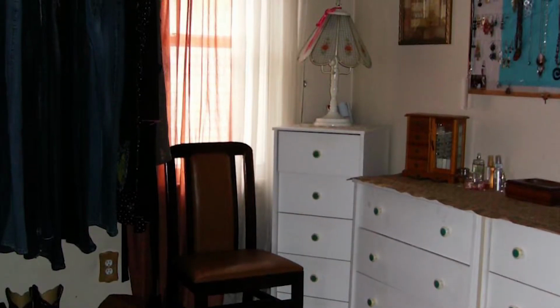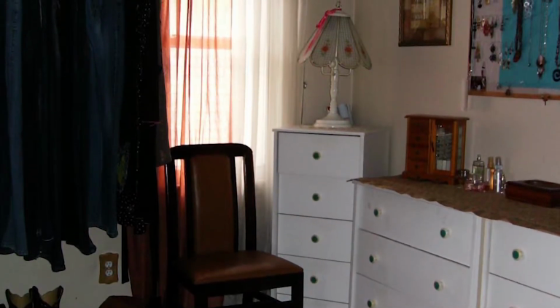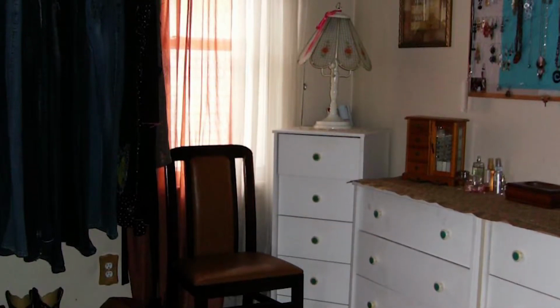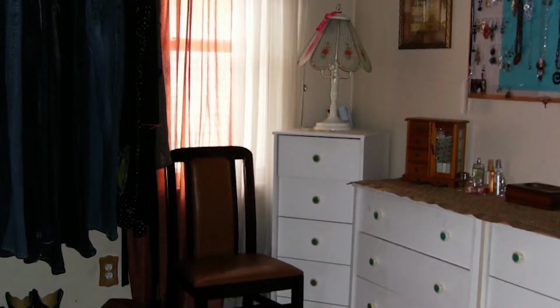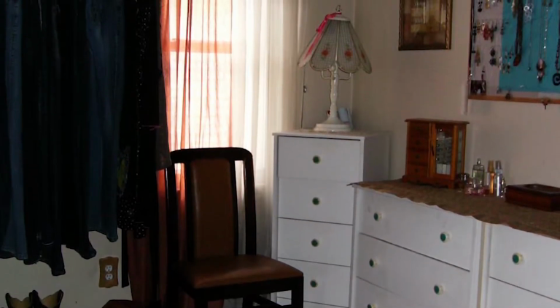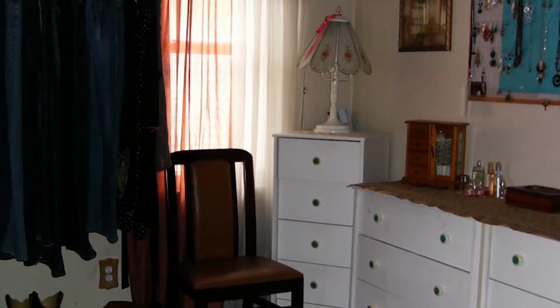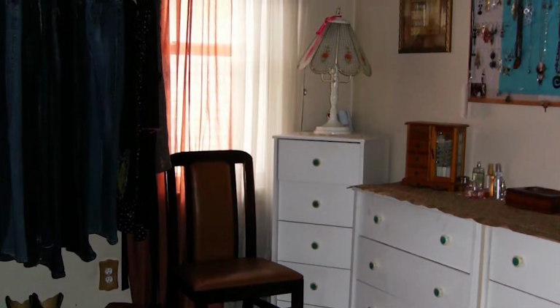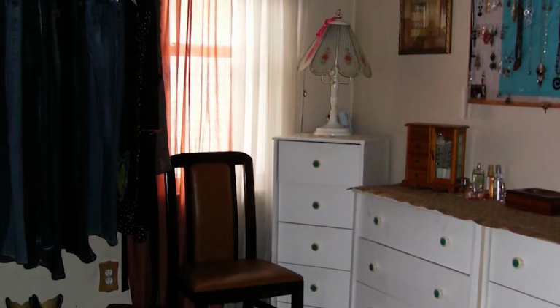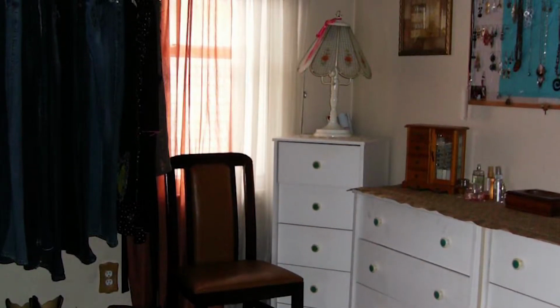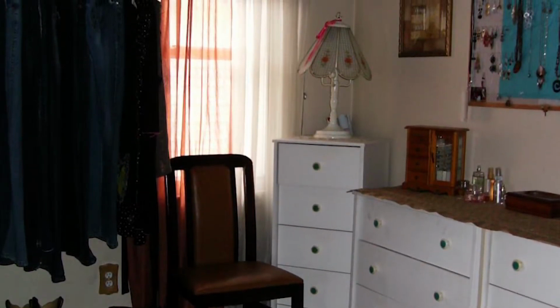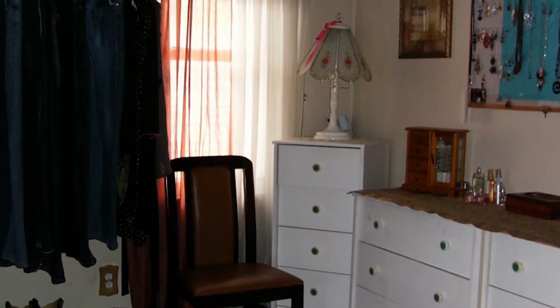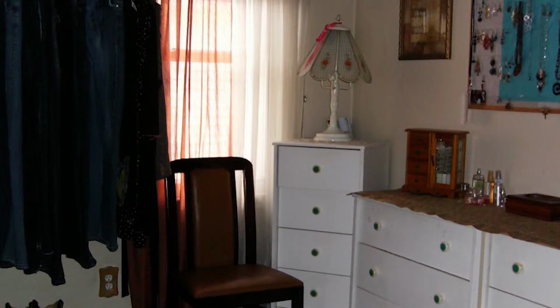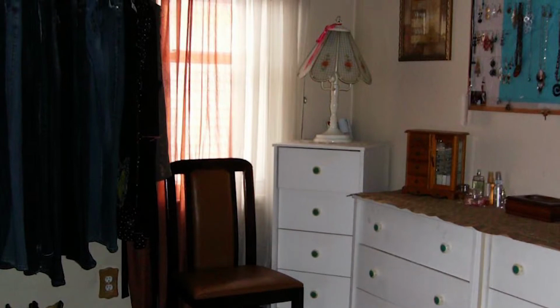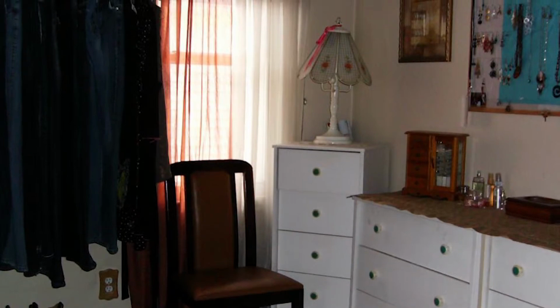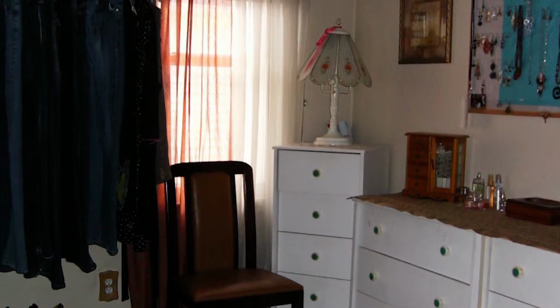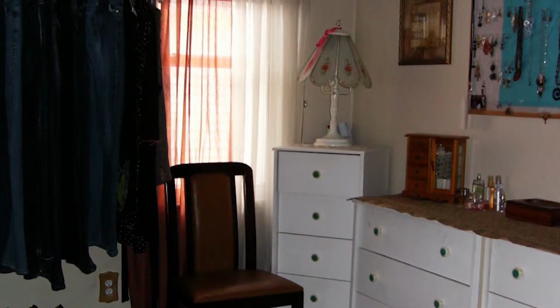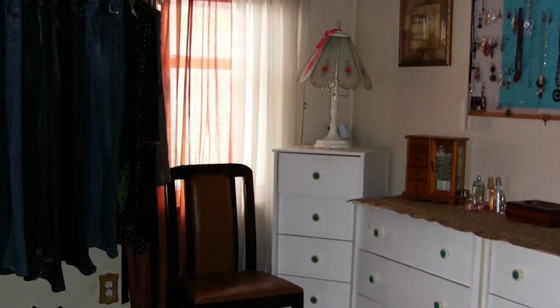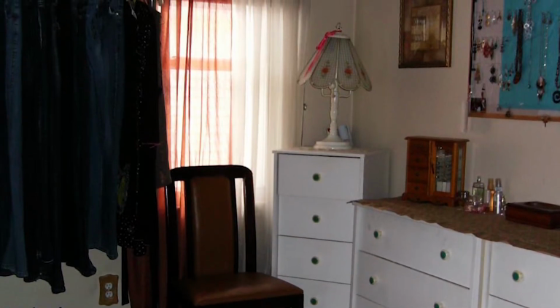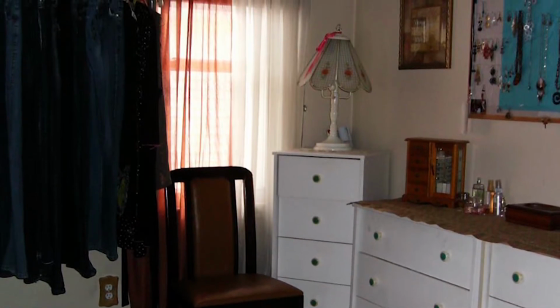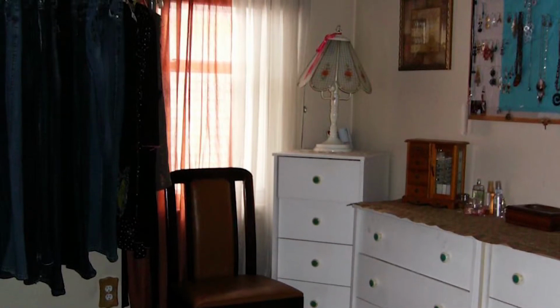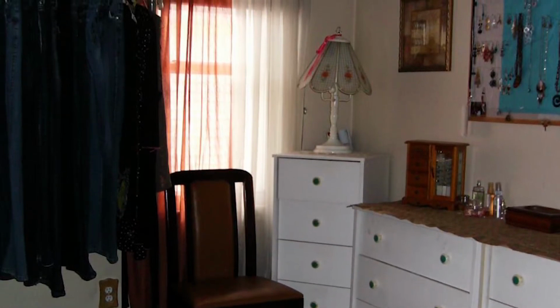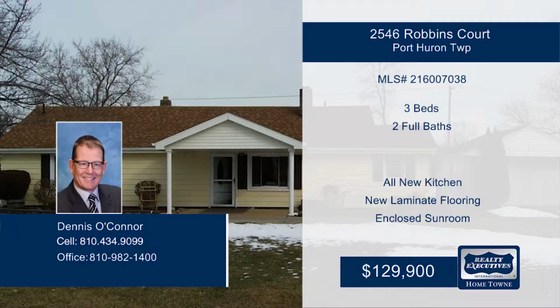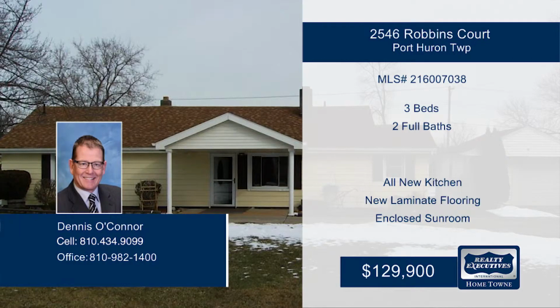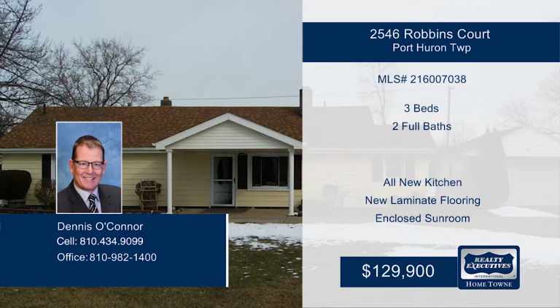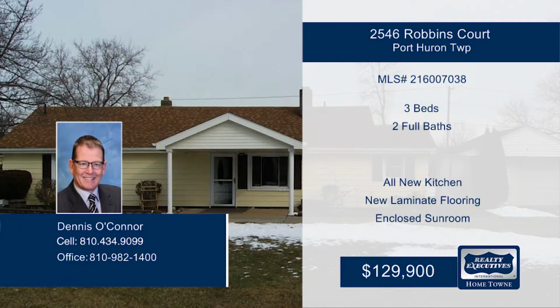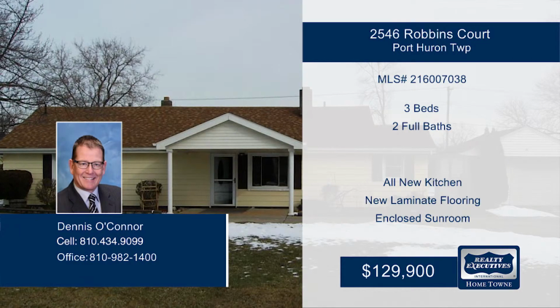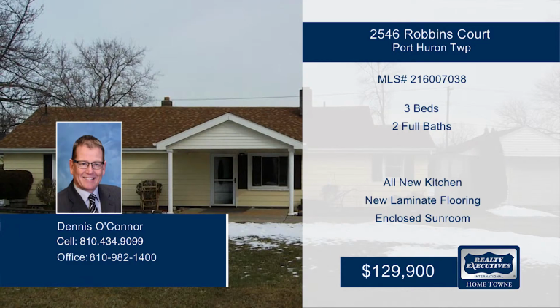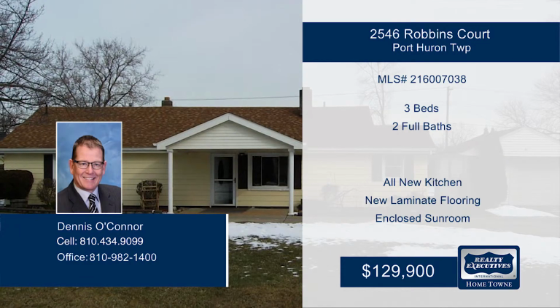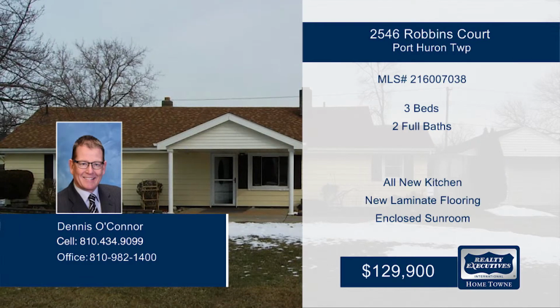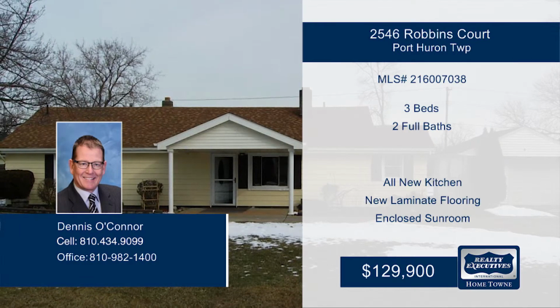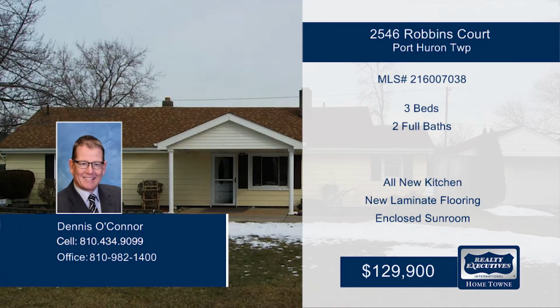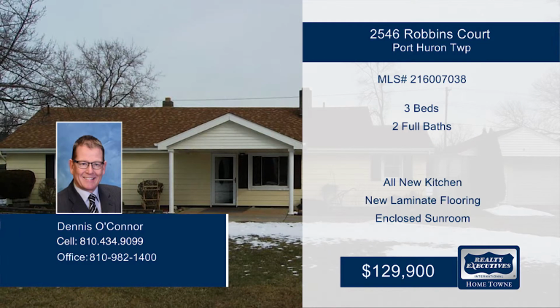Dennis says this home is perfect and waiting for you. Call now to see everything that this home has to offer.